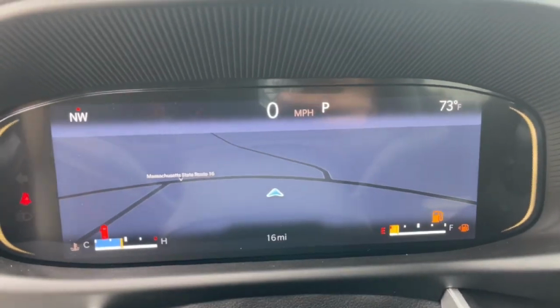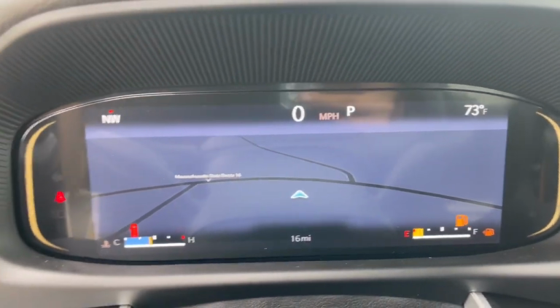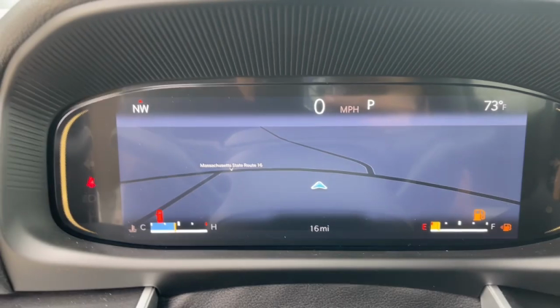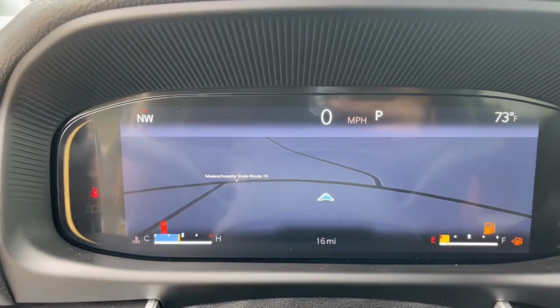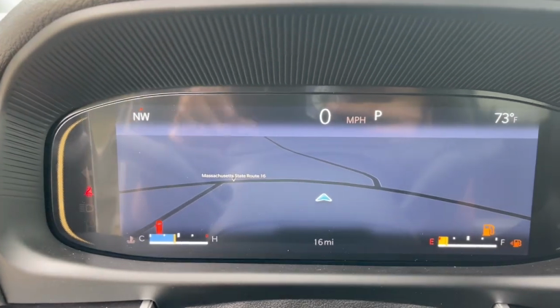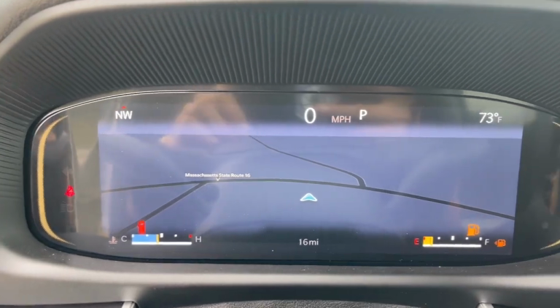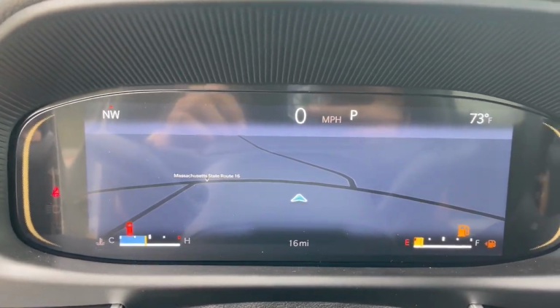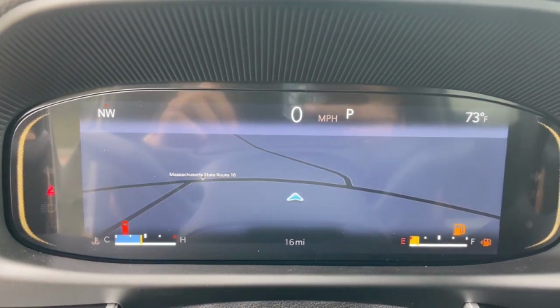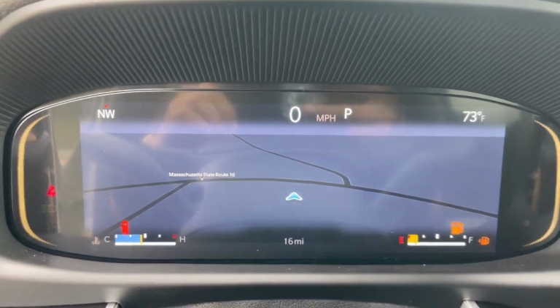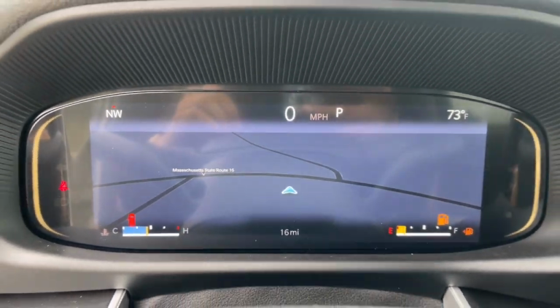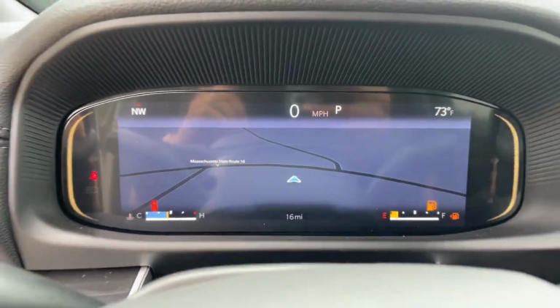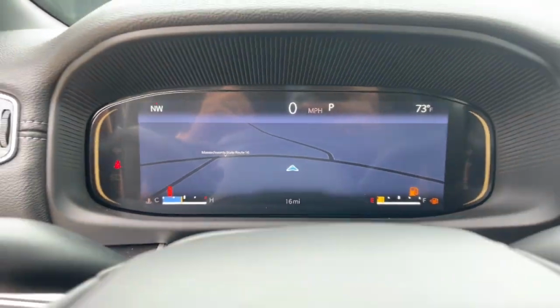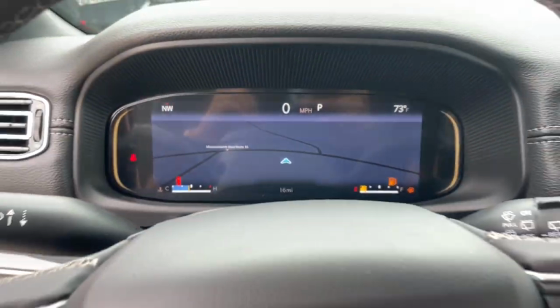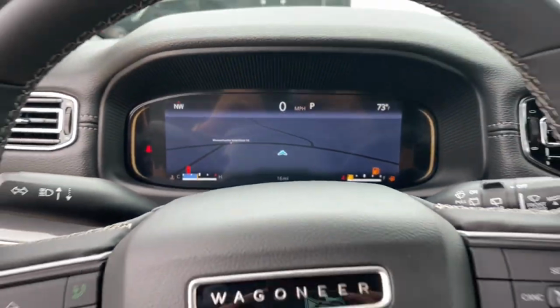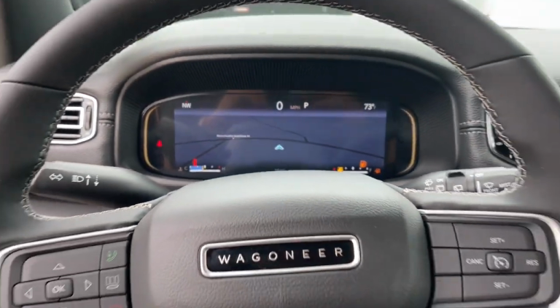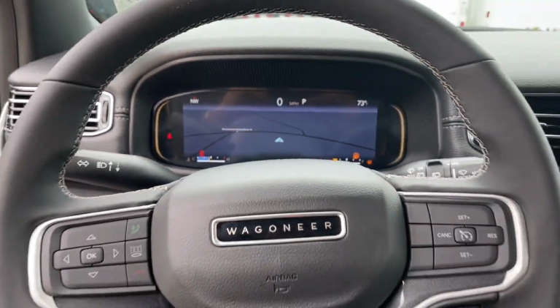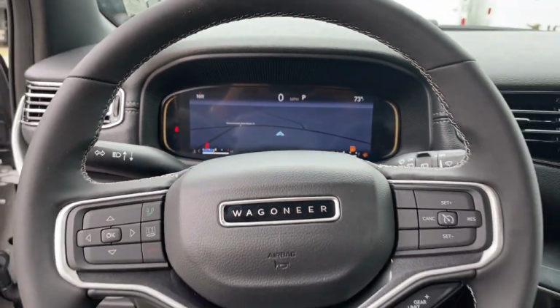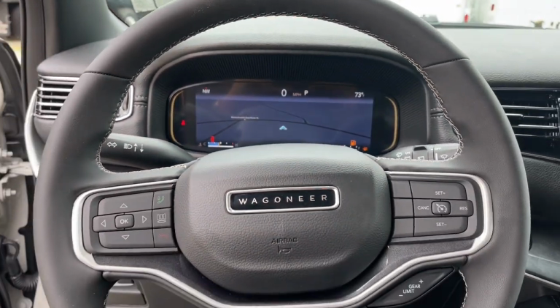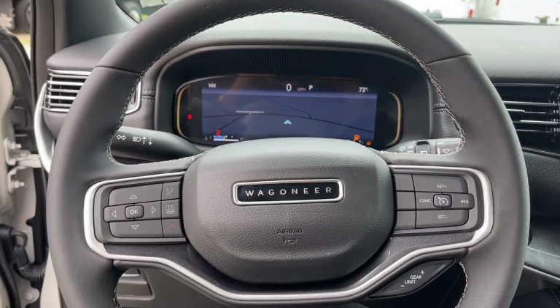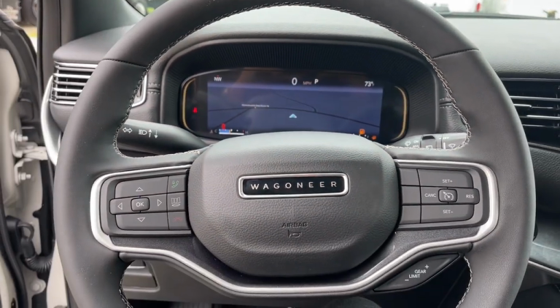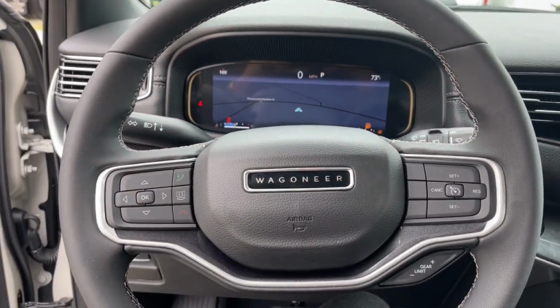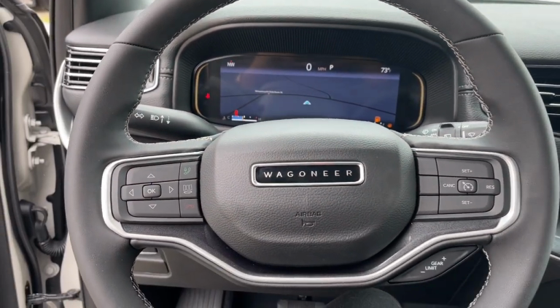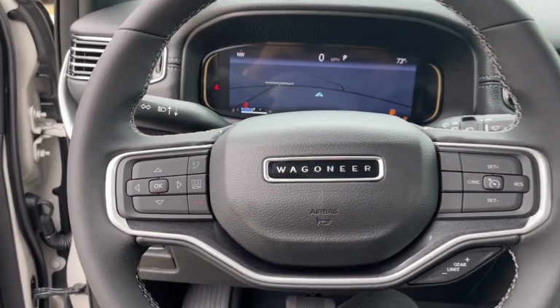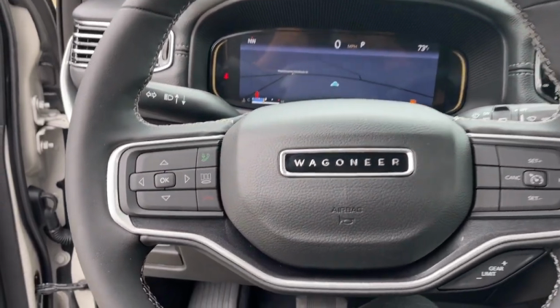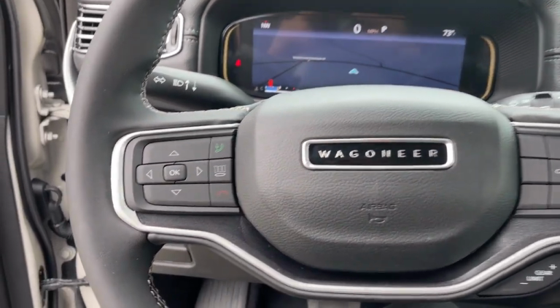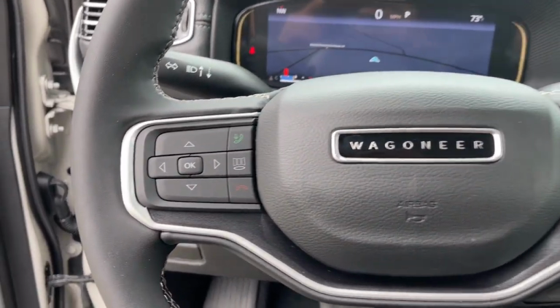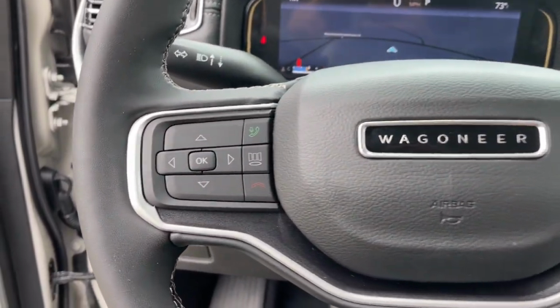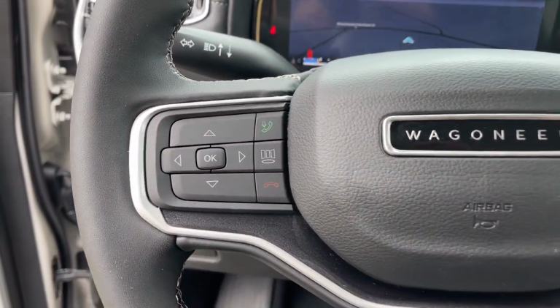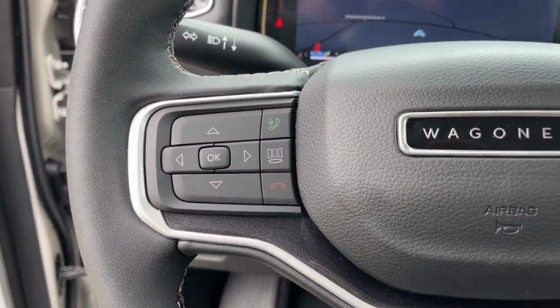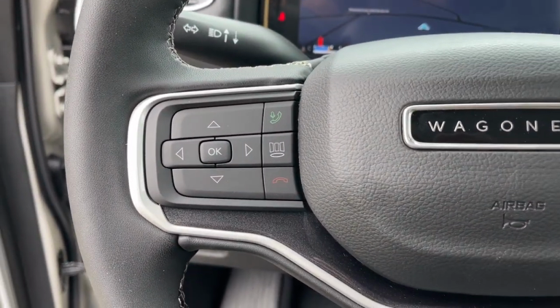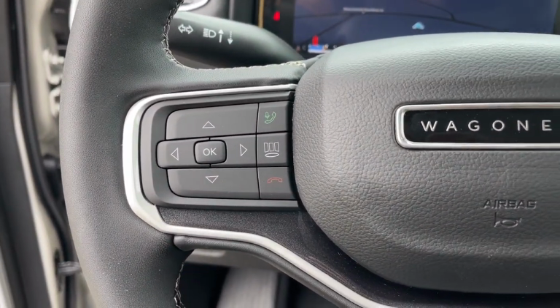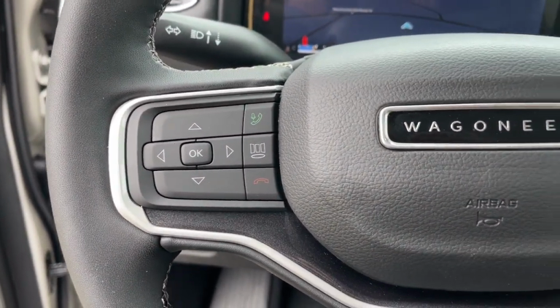Aluminum wheels, dual zone AC, third row seat, heated front seat.